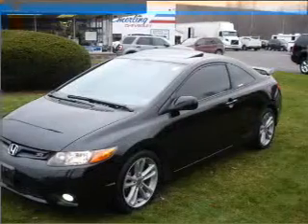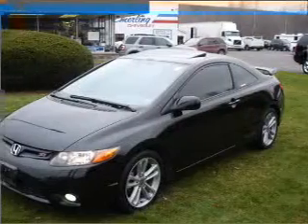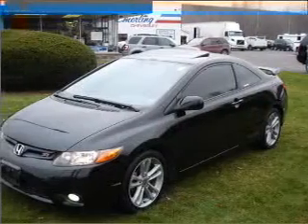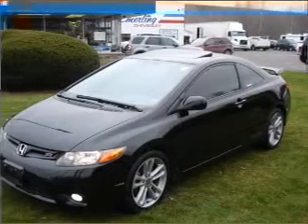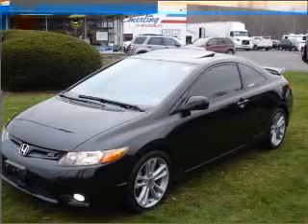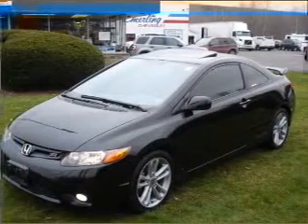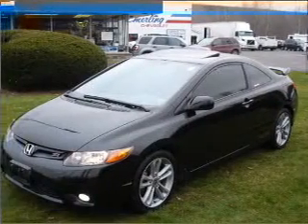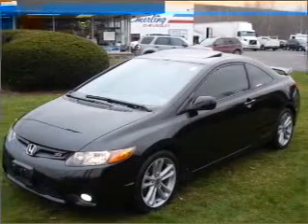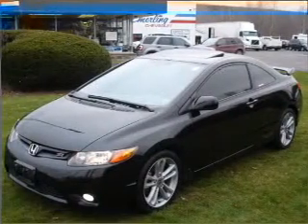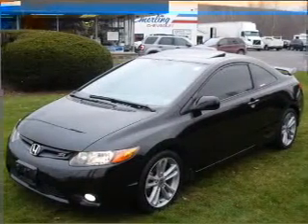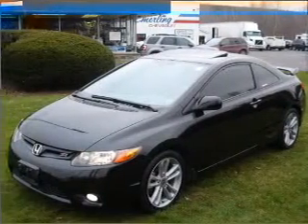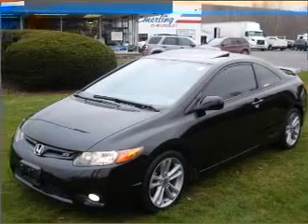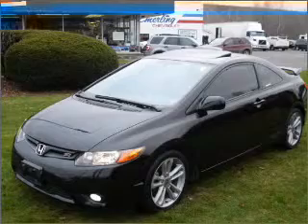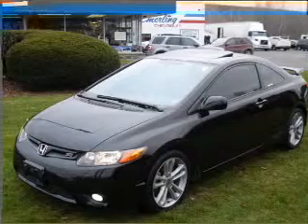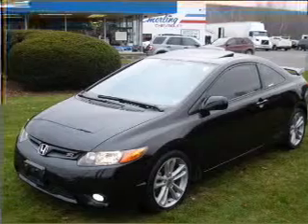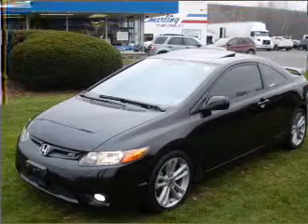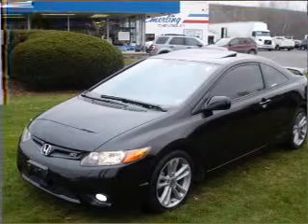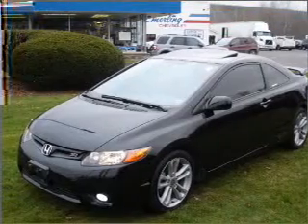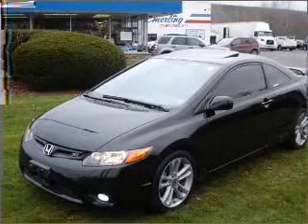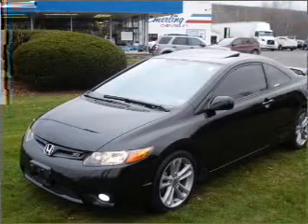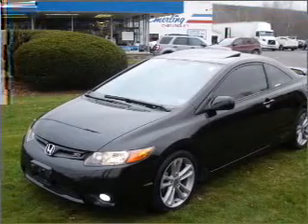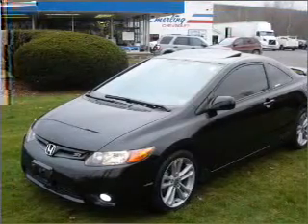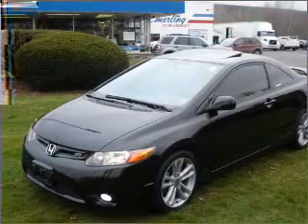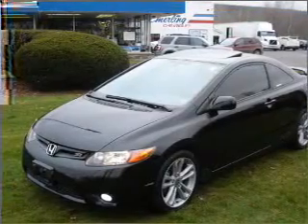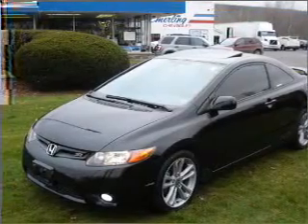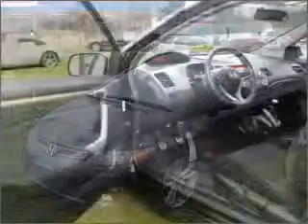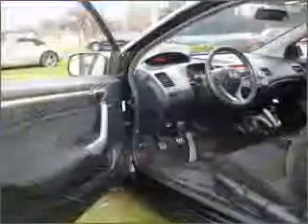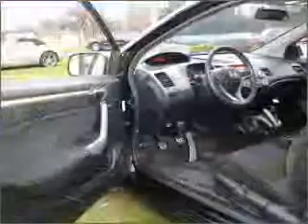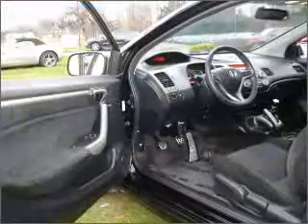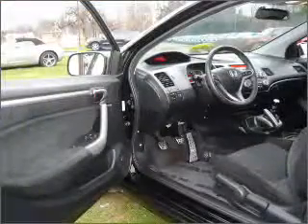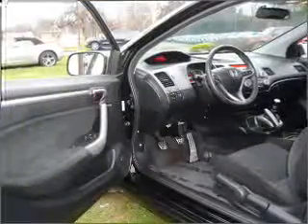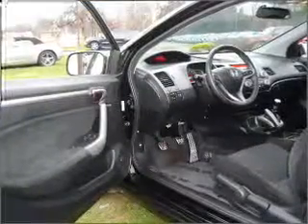Take a look at this 2007 Honda Civic that just came into Emerling Chevrolet.